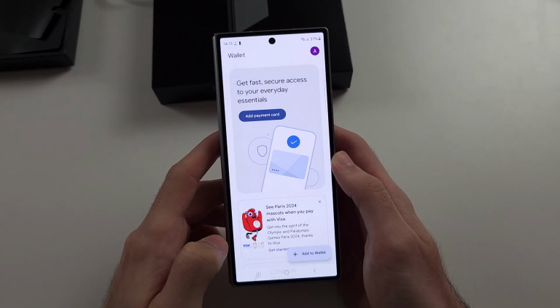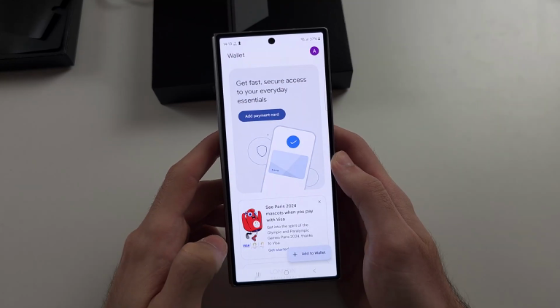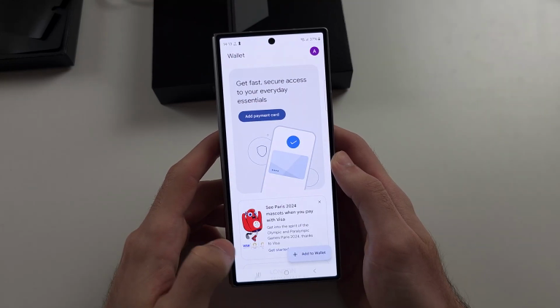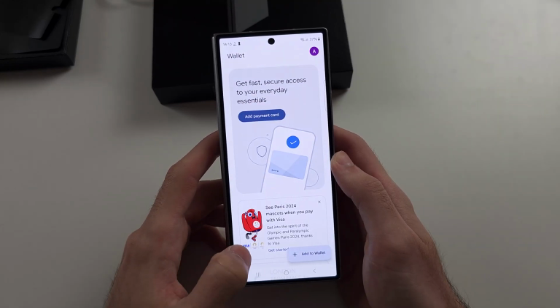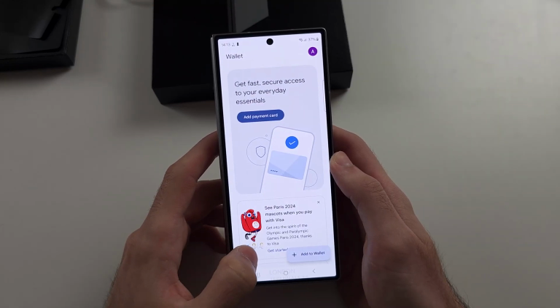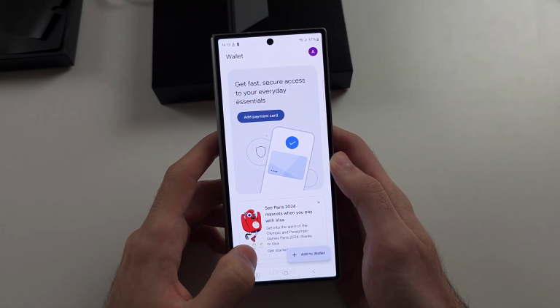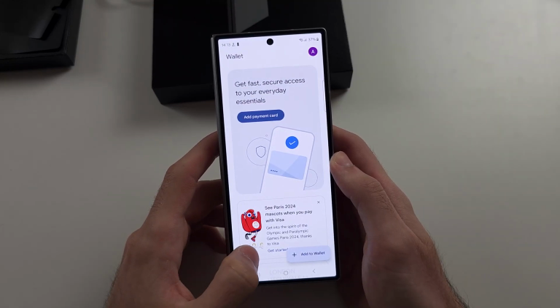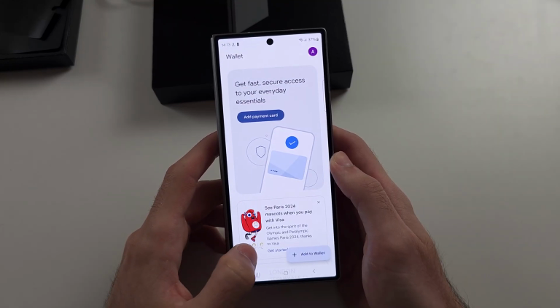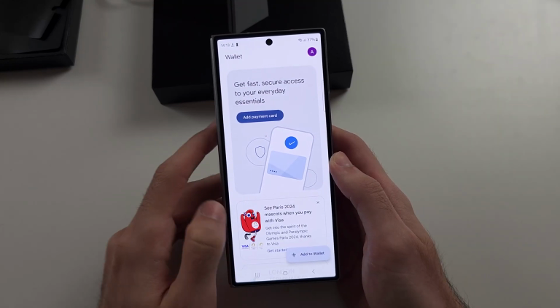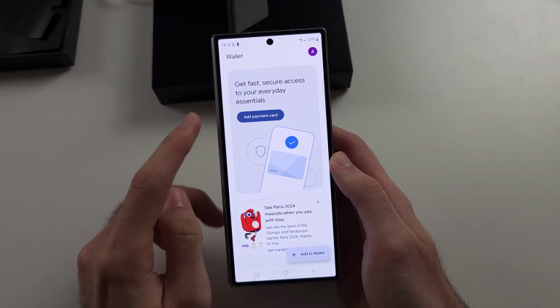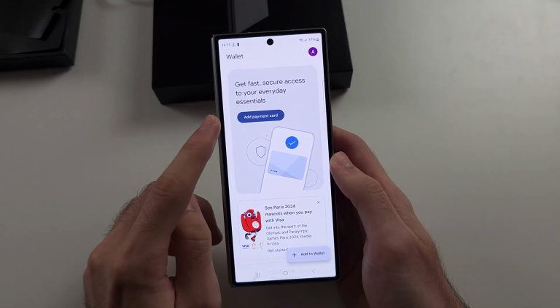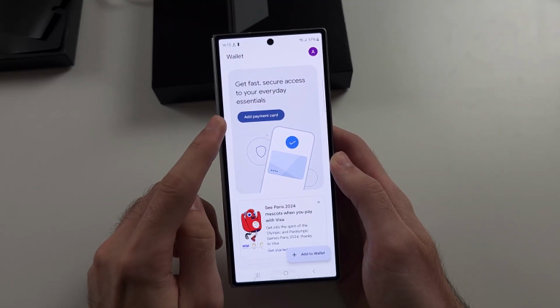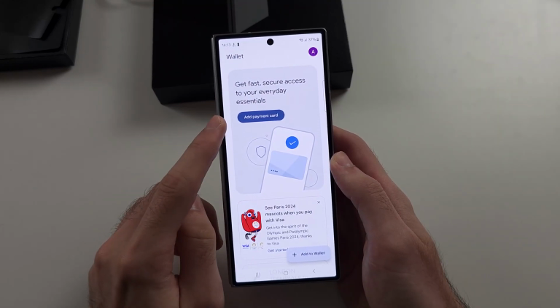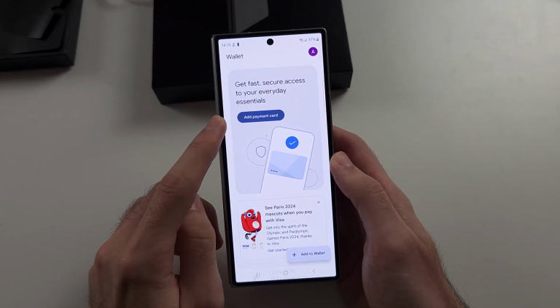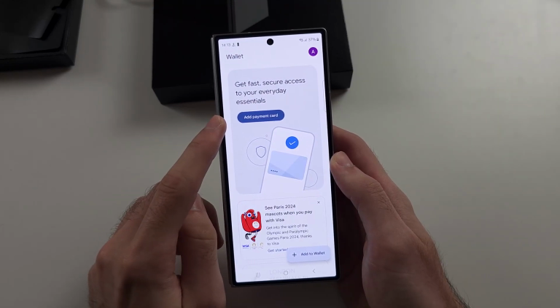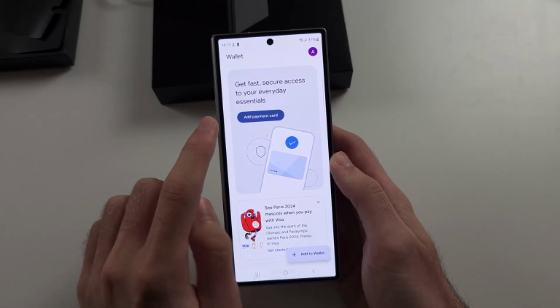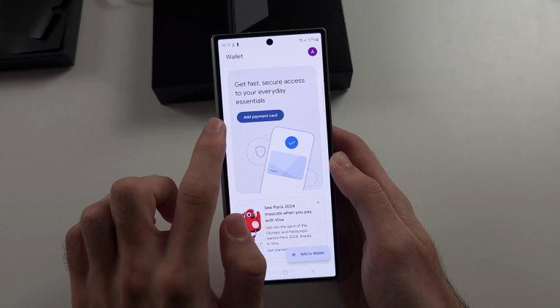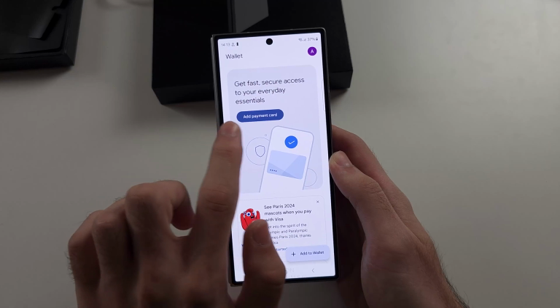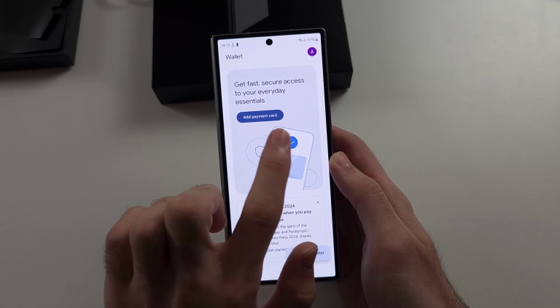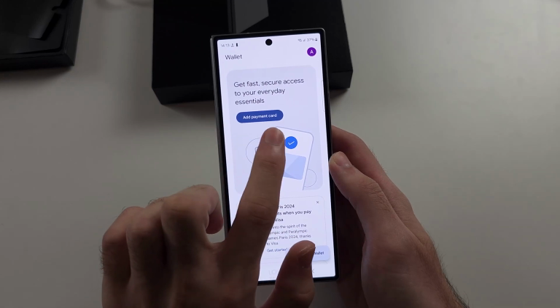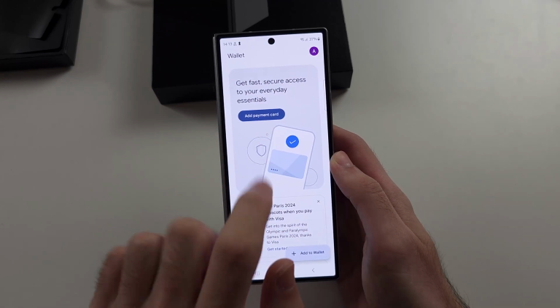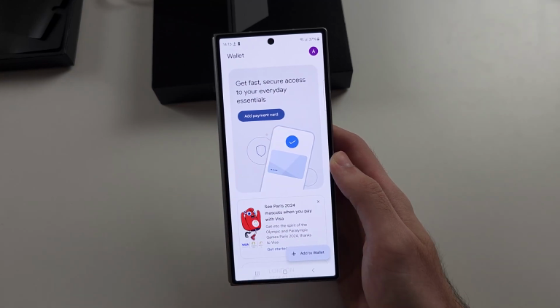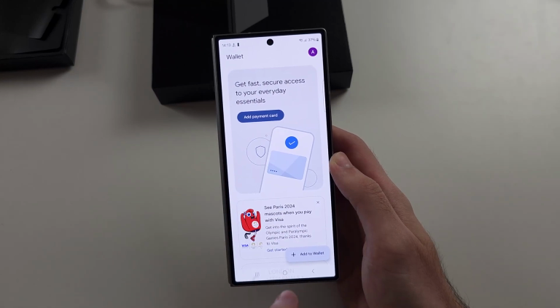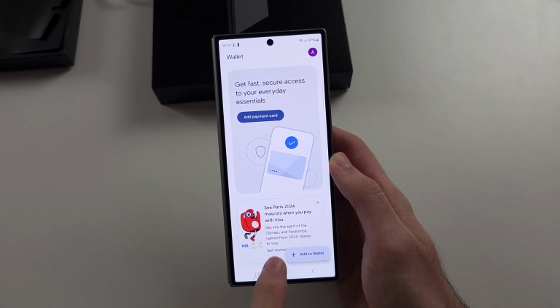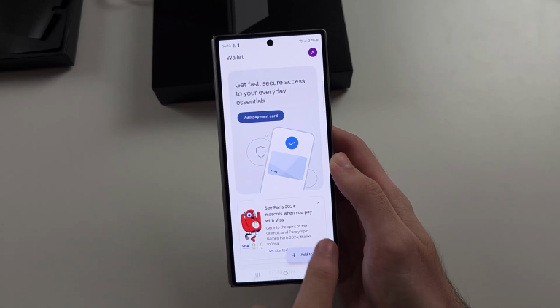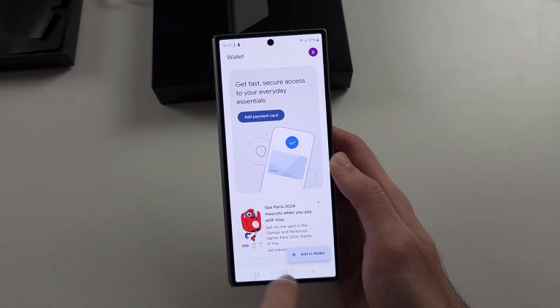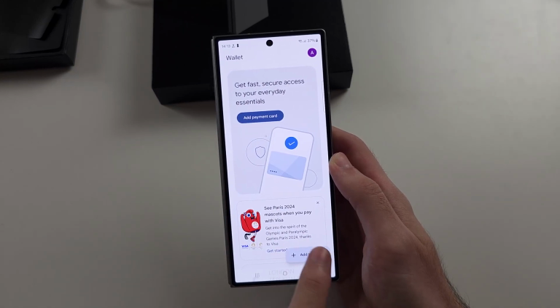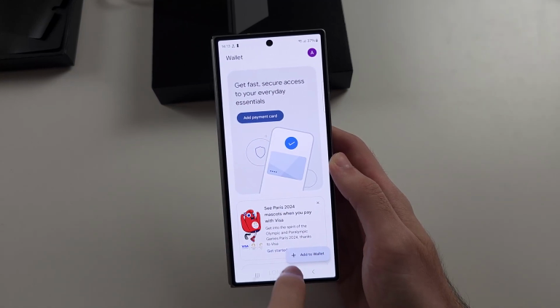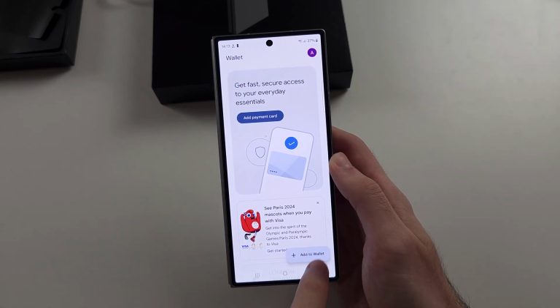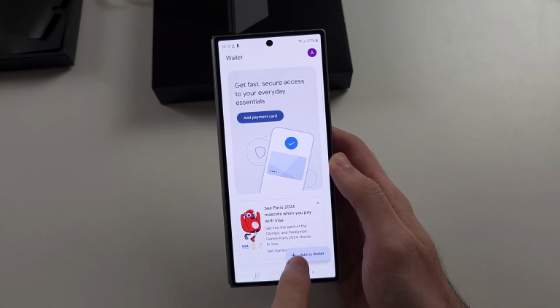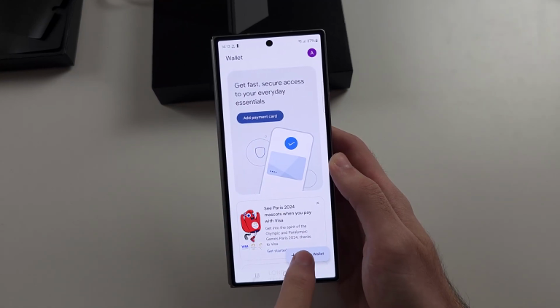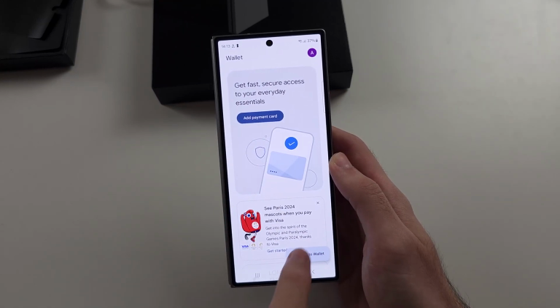So now we need to add a payment card. You can tap Add Card here, then select Add to Wallet.